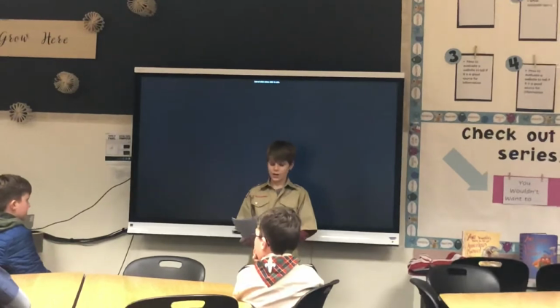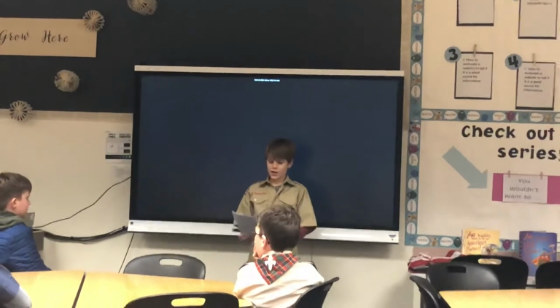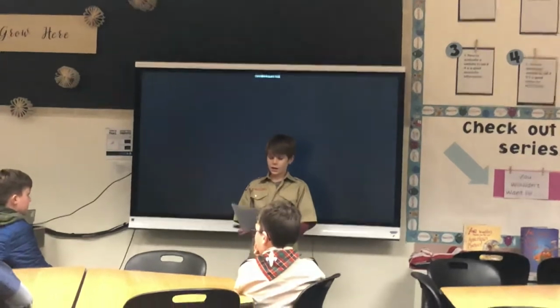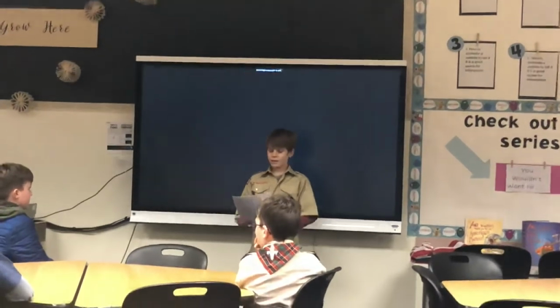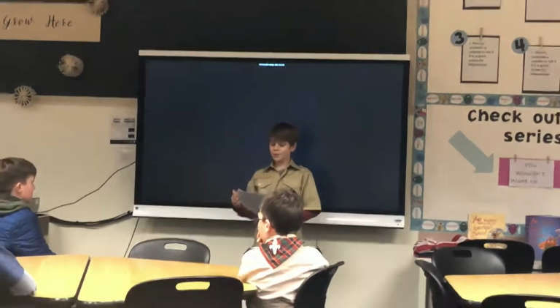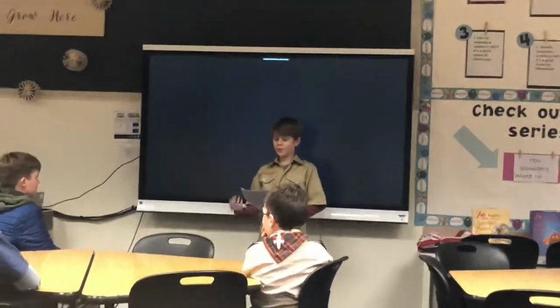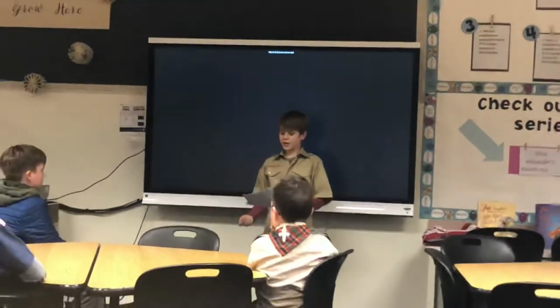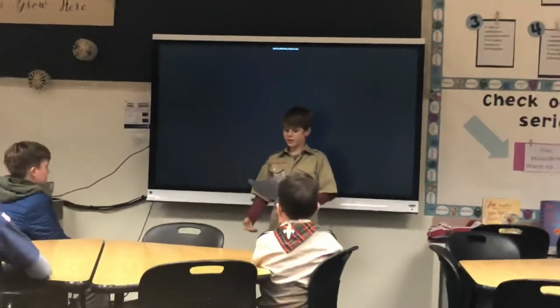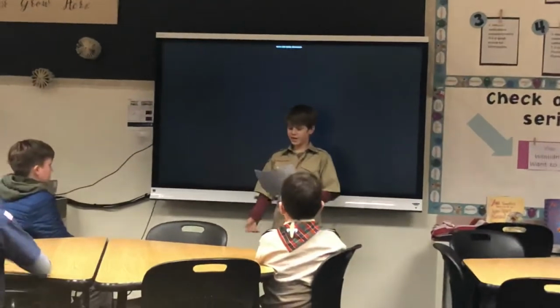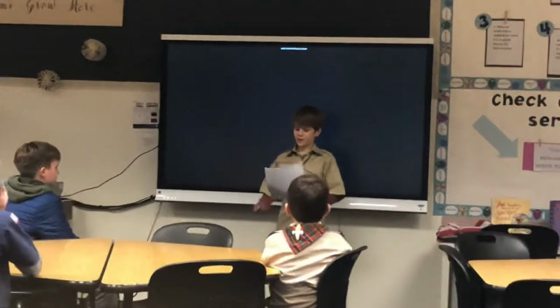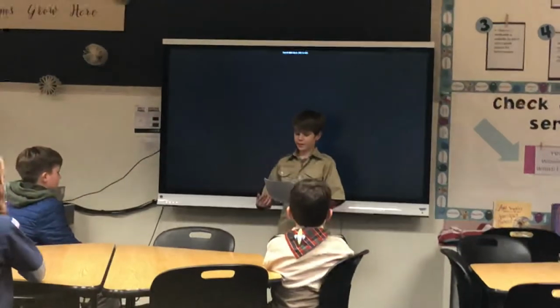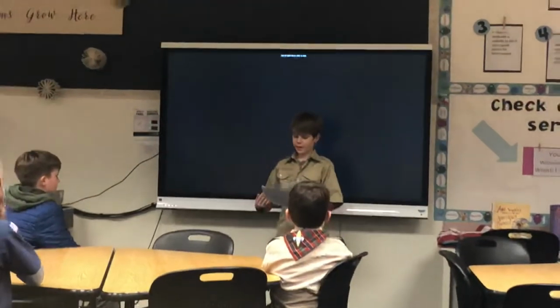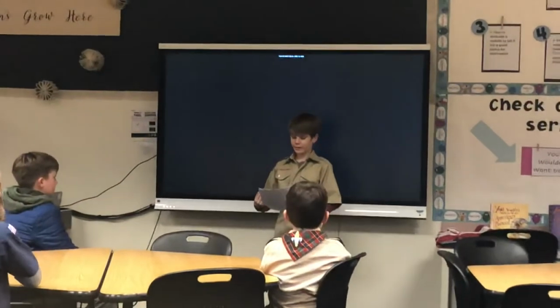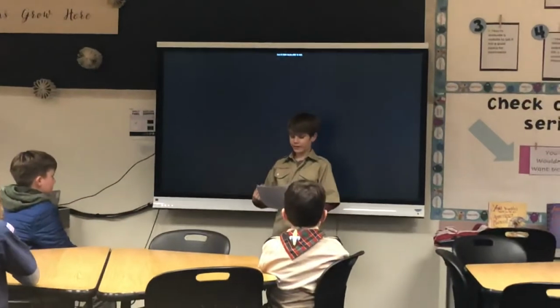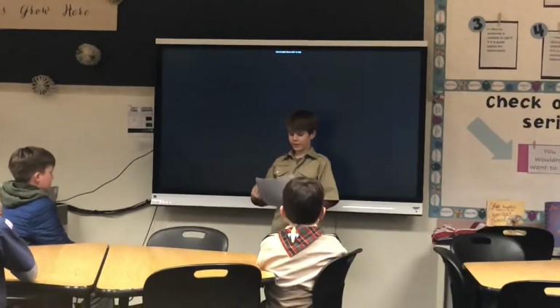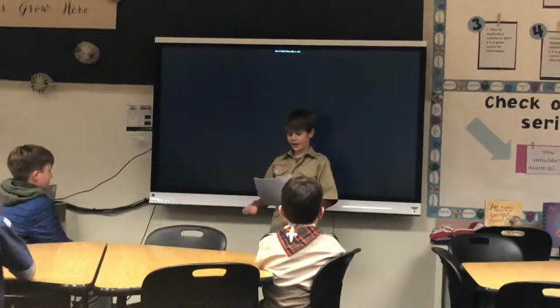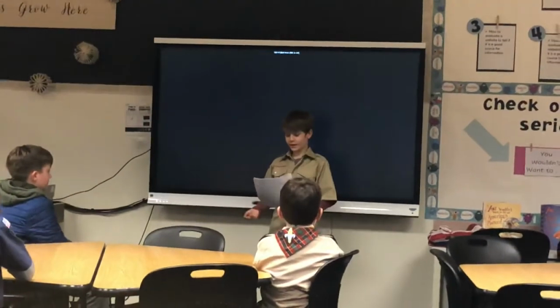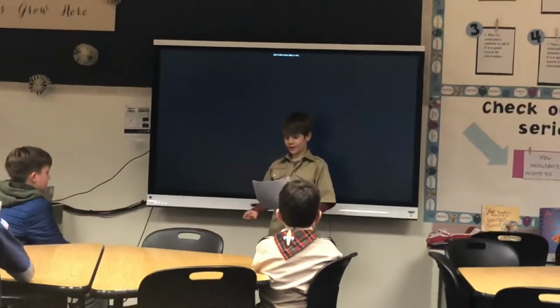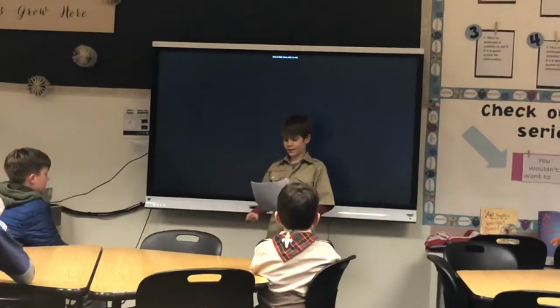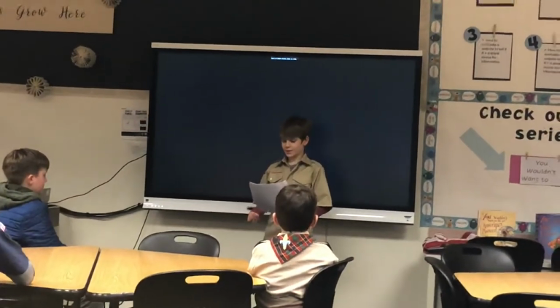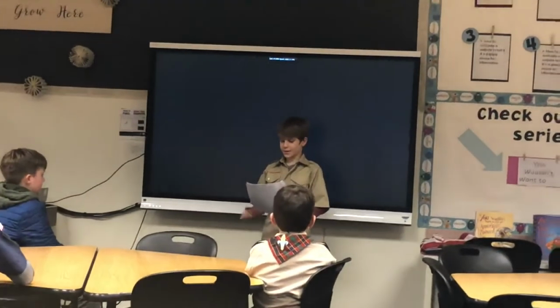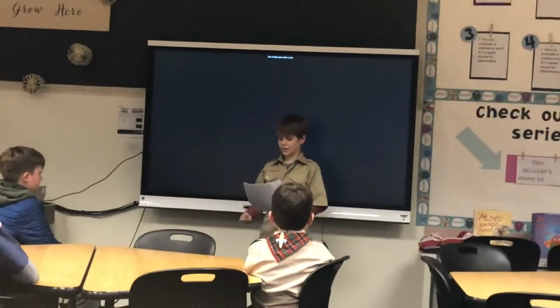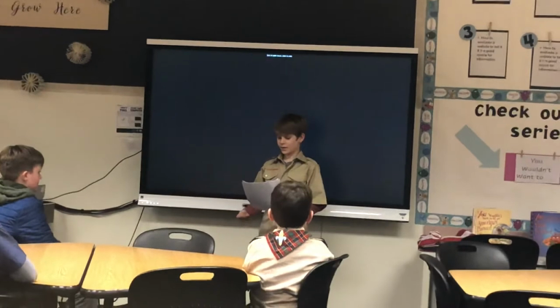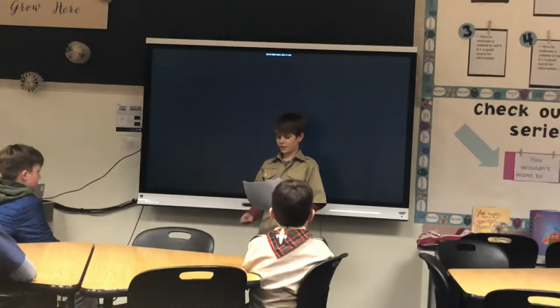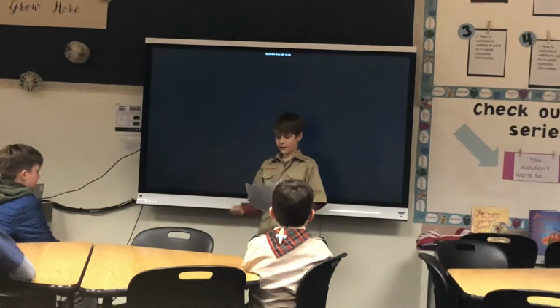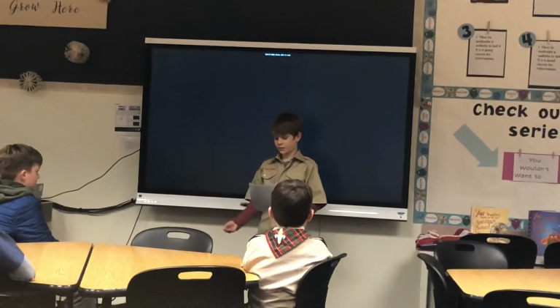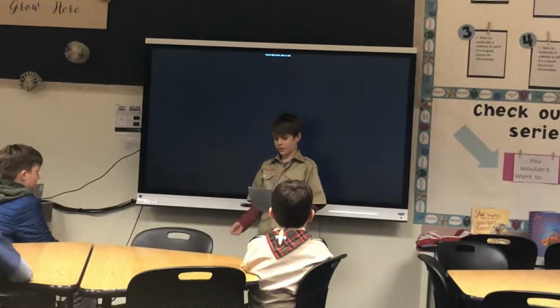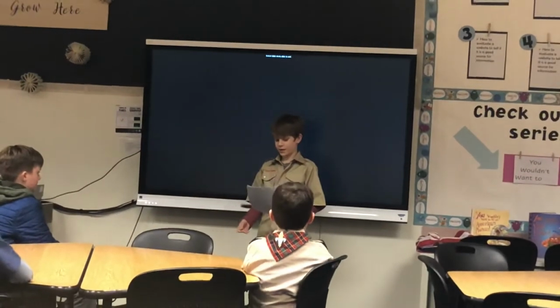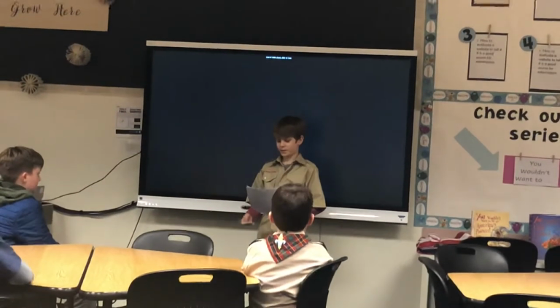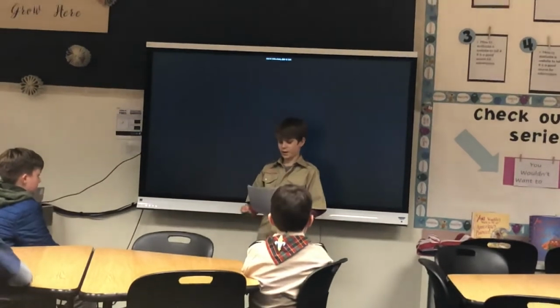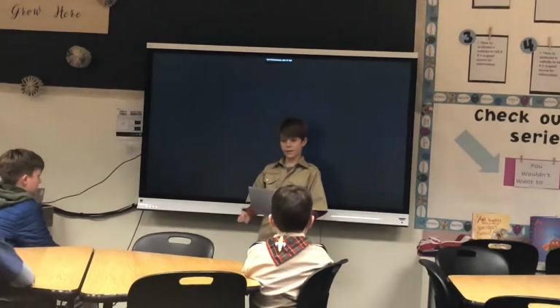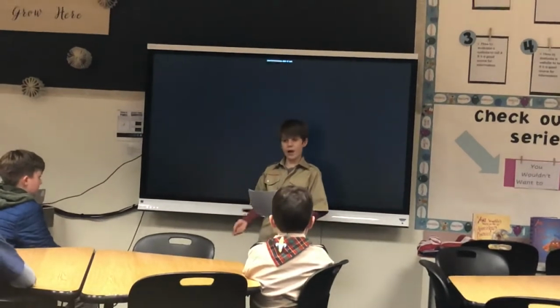The way to properly display the American flag is not in the dark, not in the rain, and not on the ground.